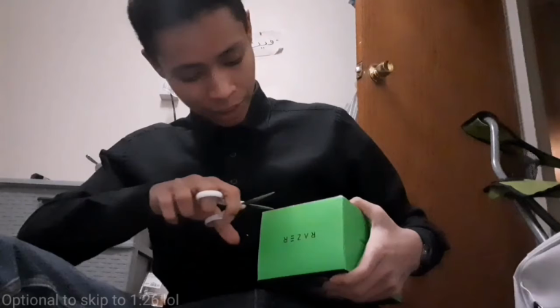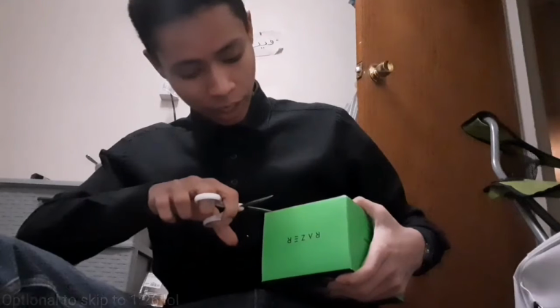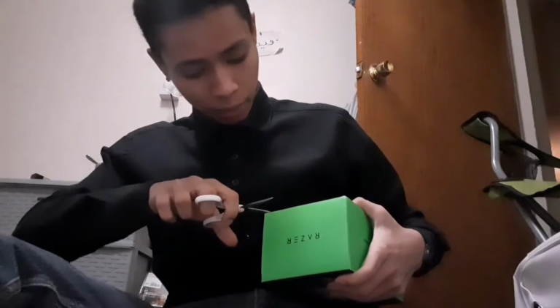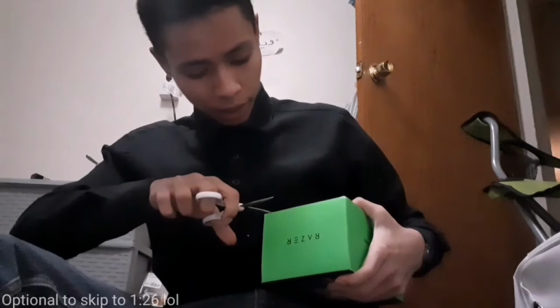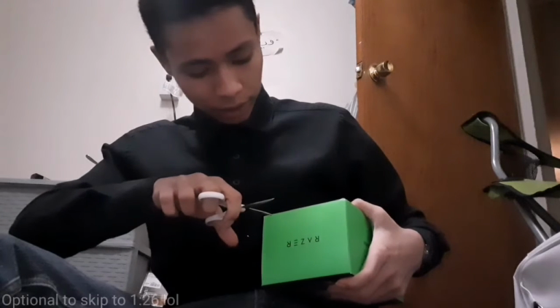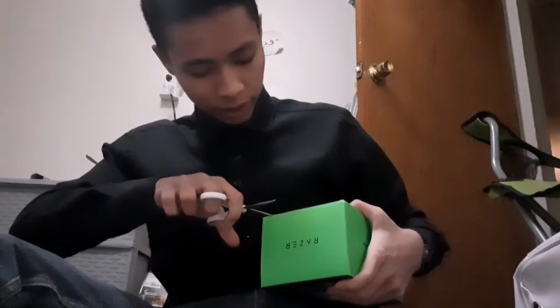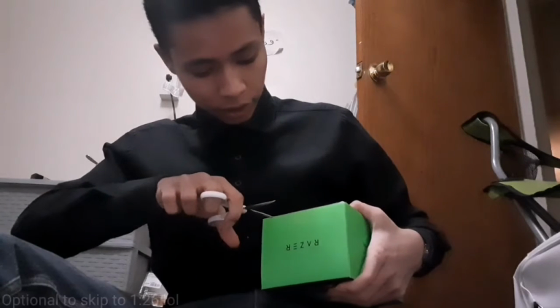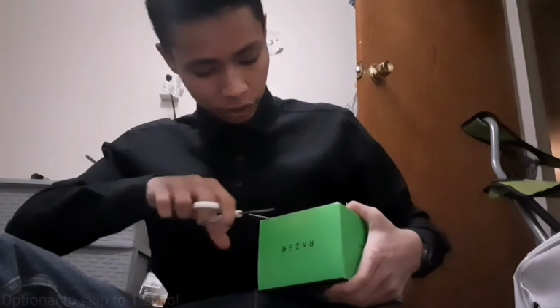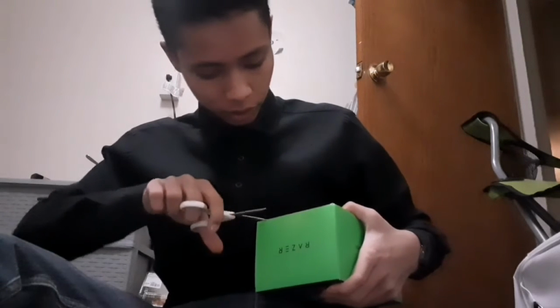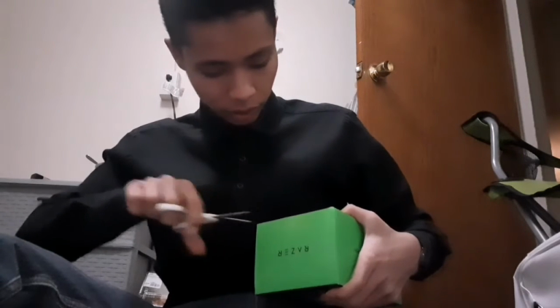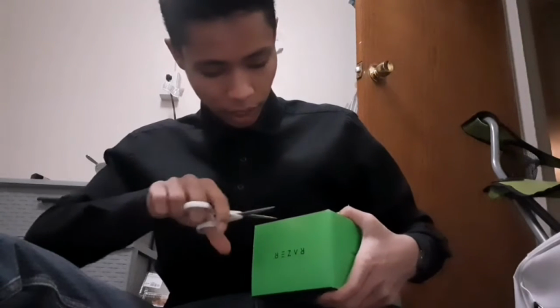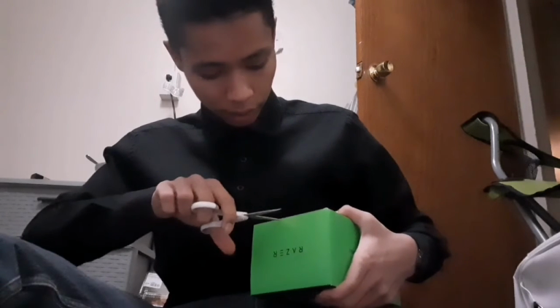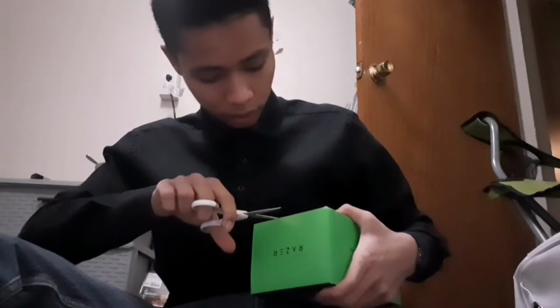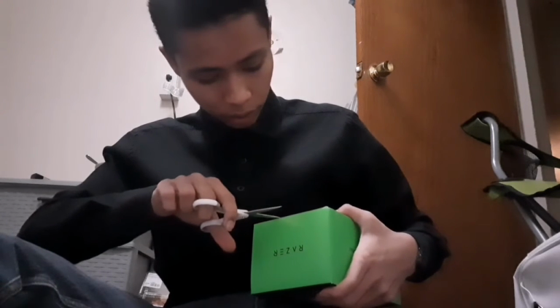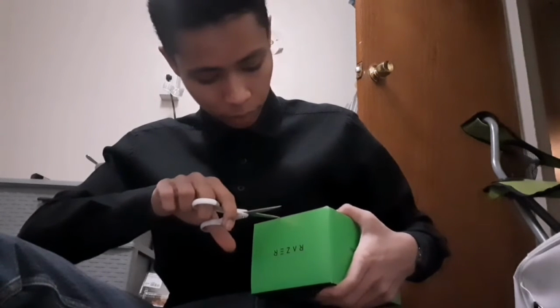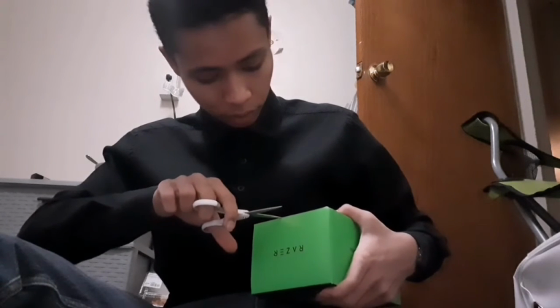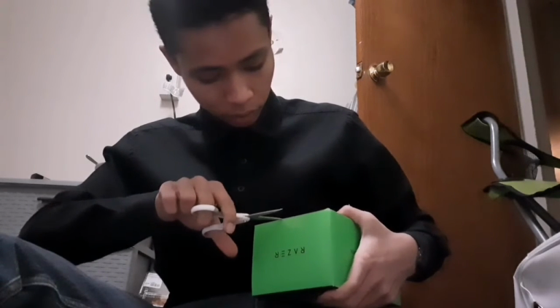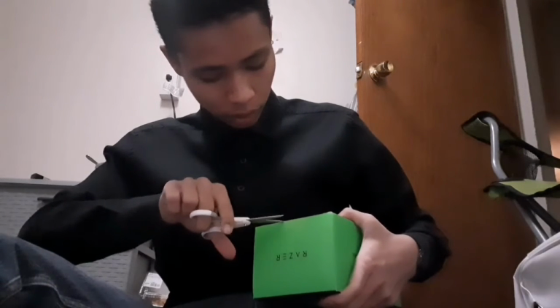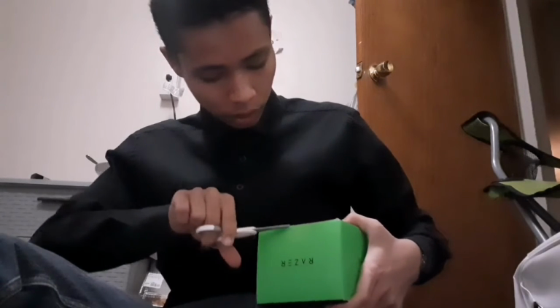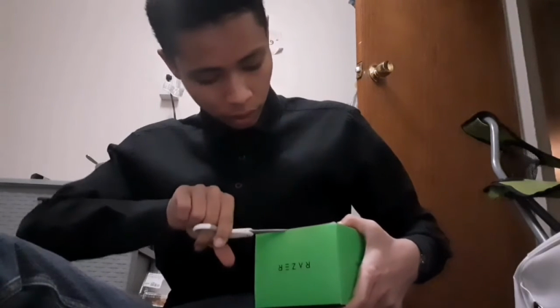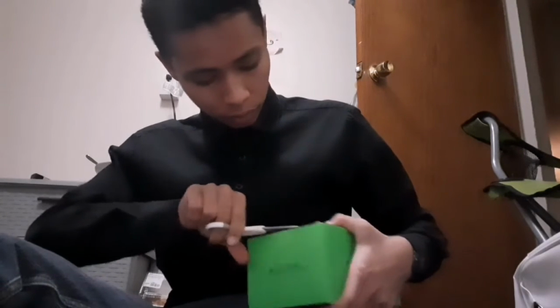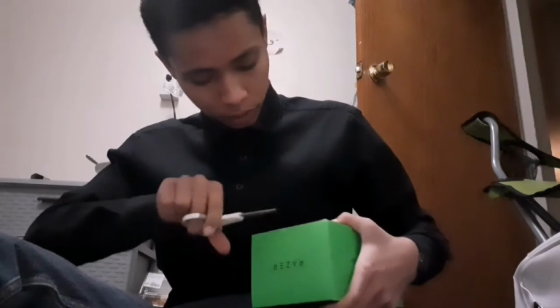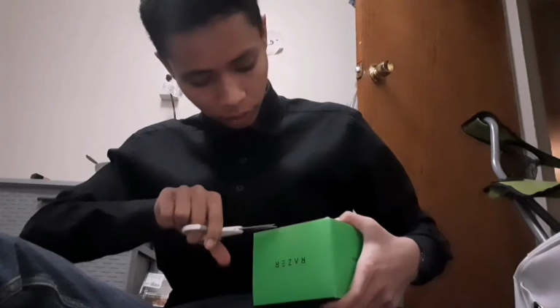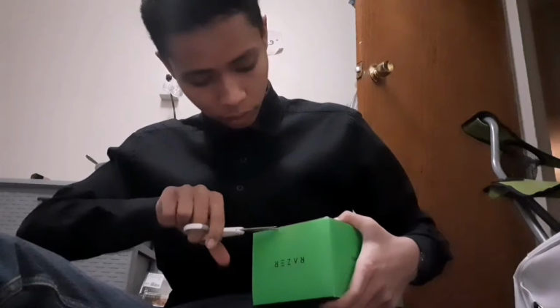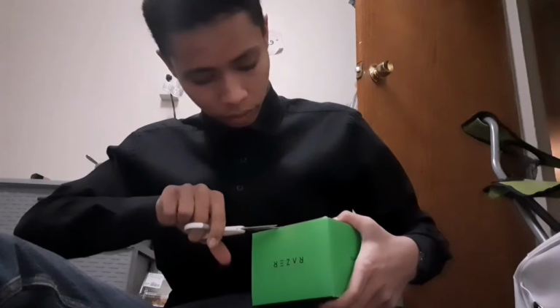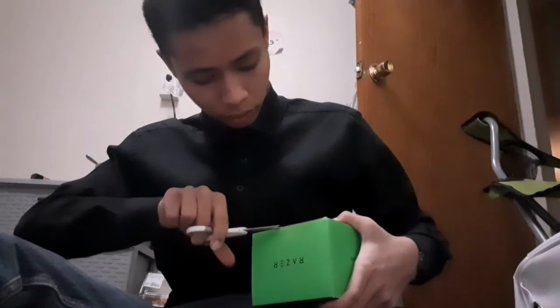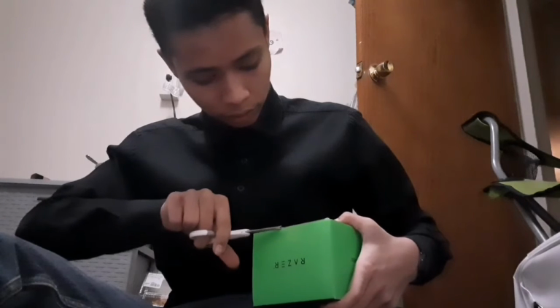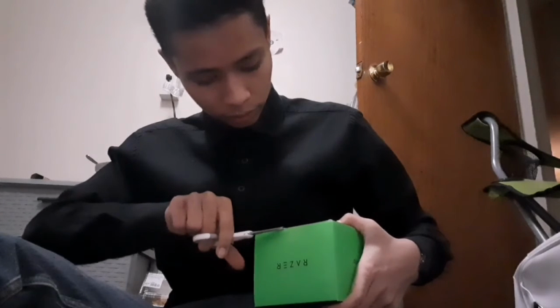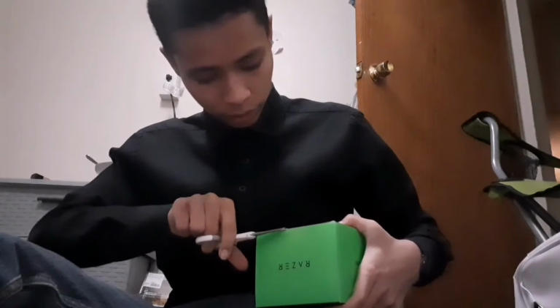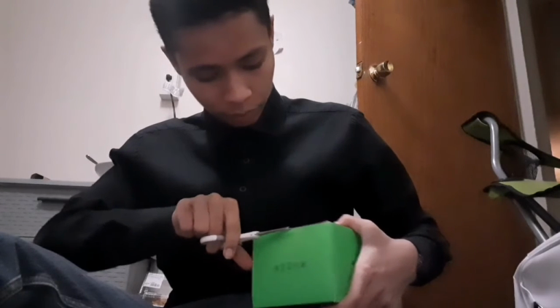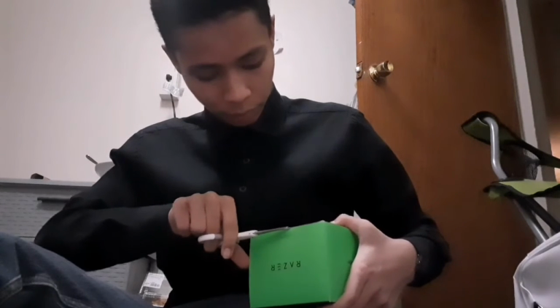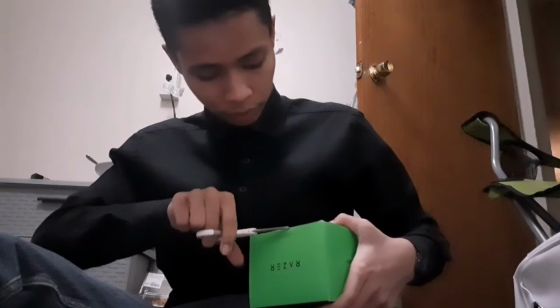Got my scissors. Yeah, this is going to be a tight one, you know what I mean.